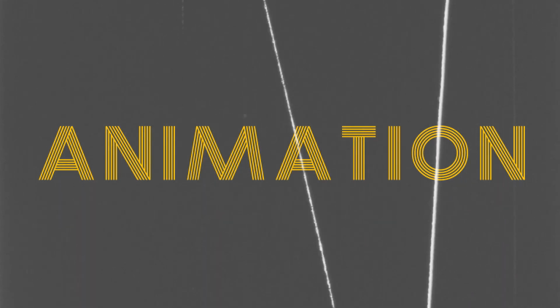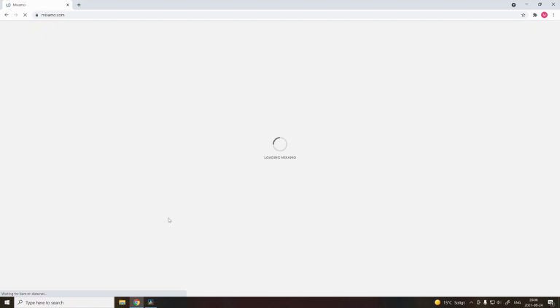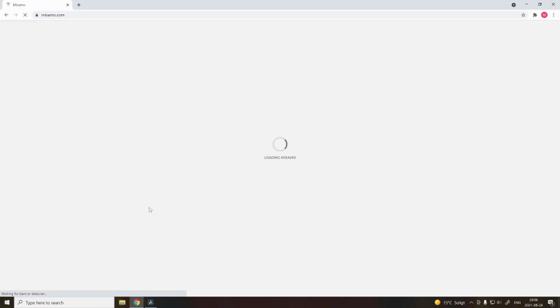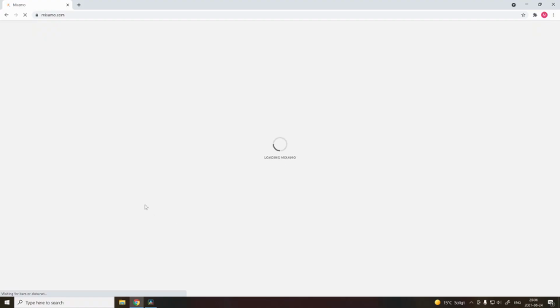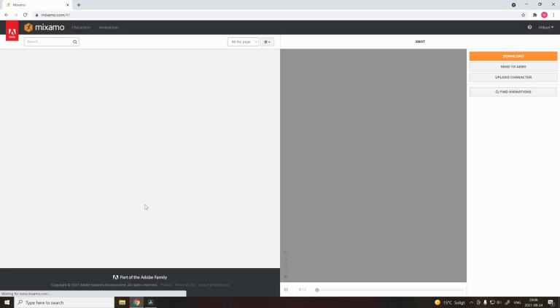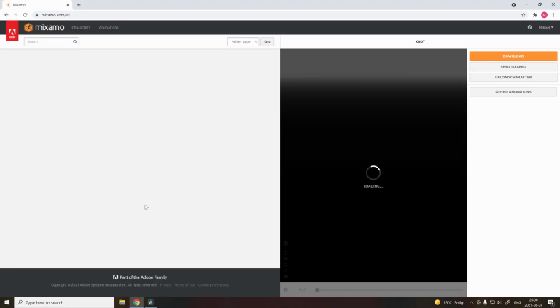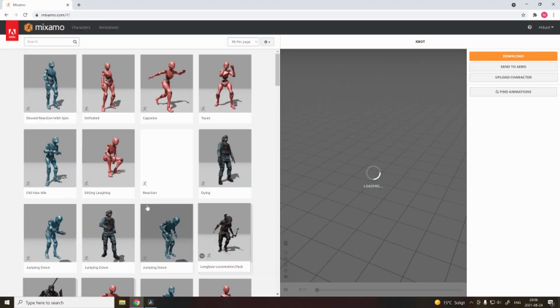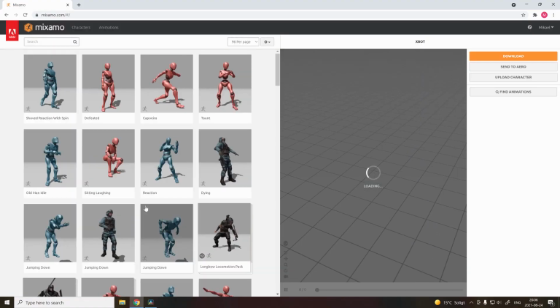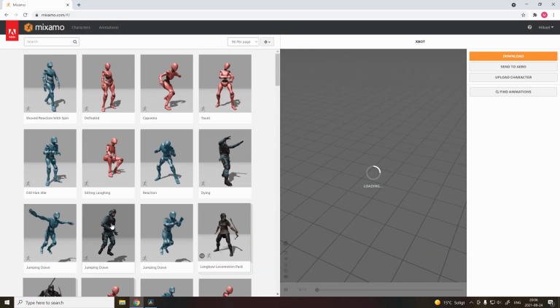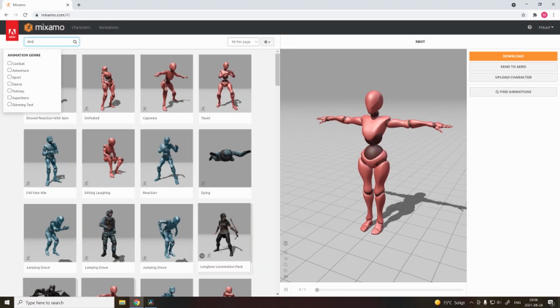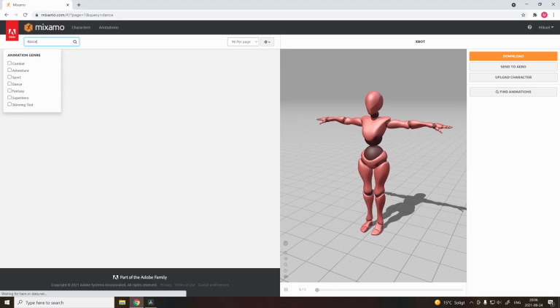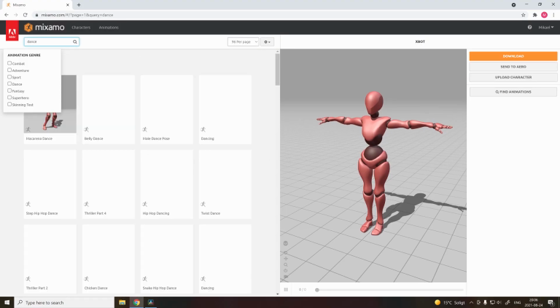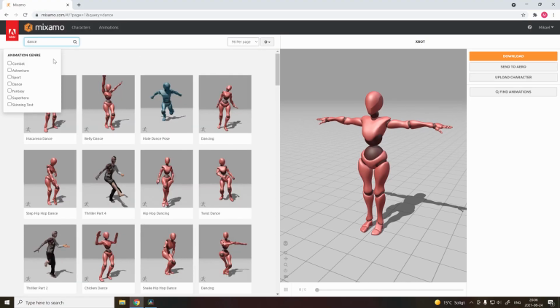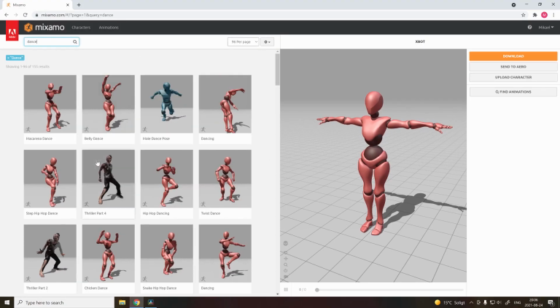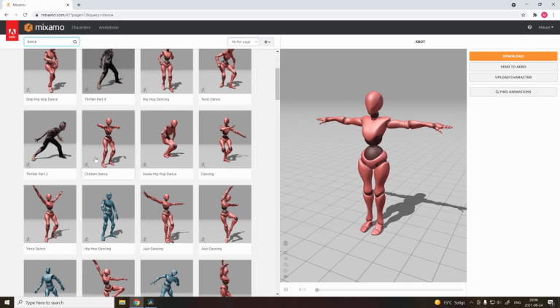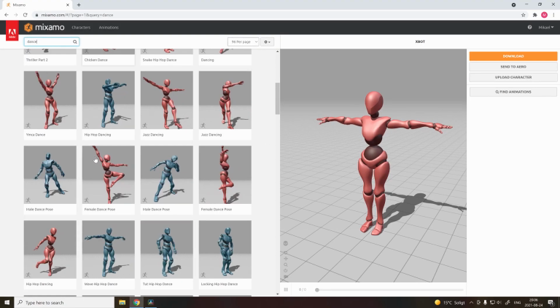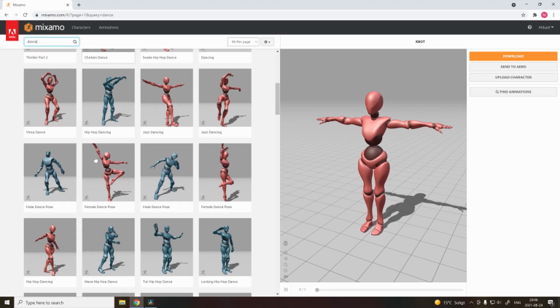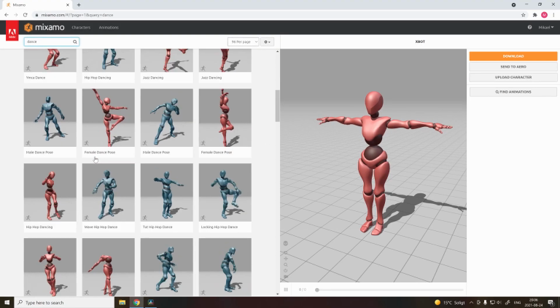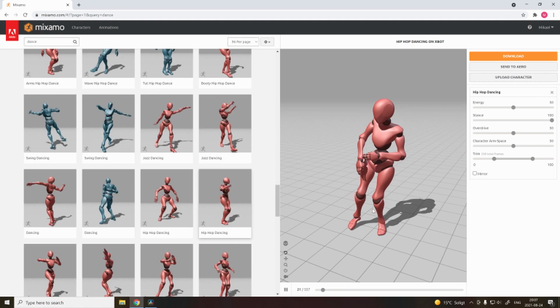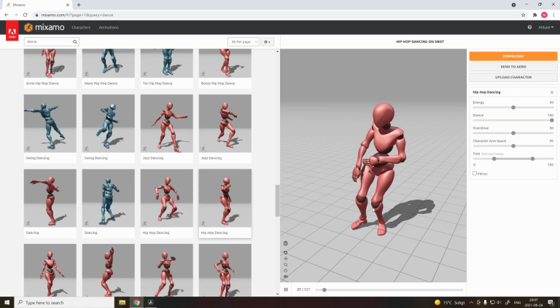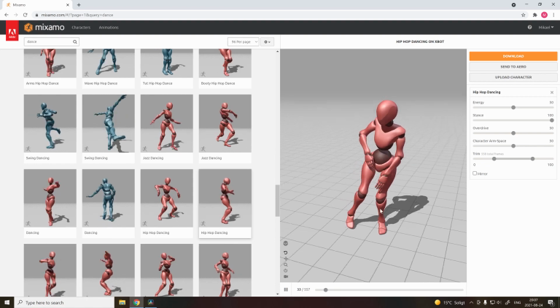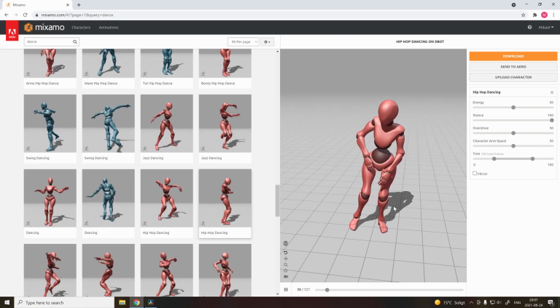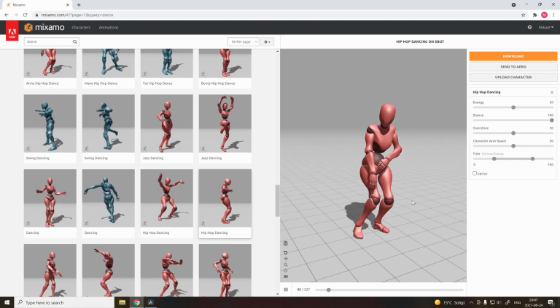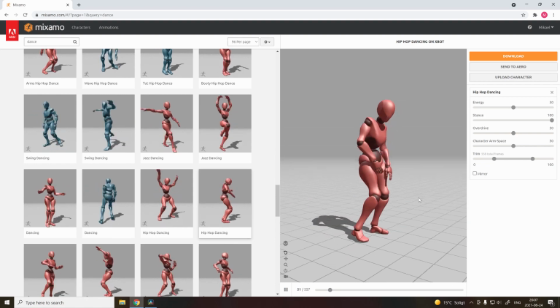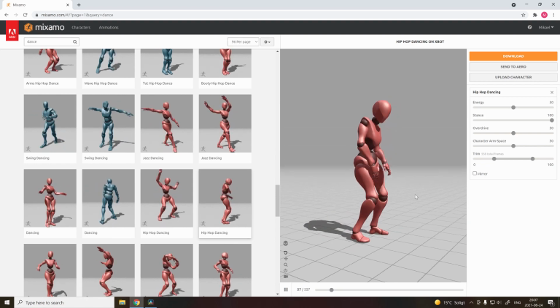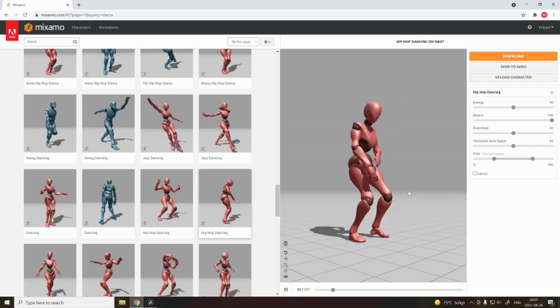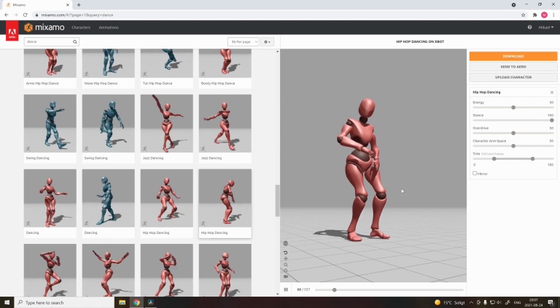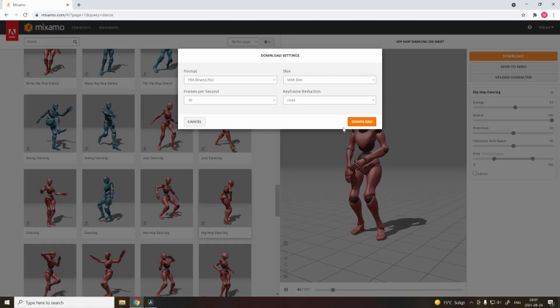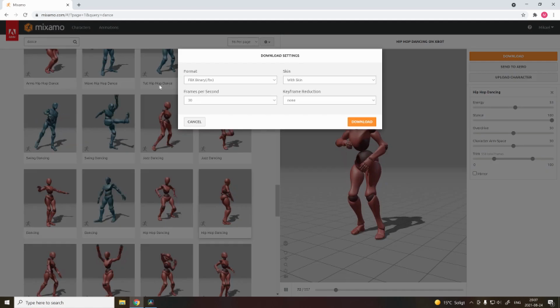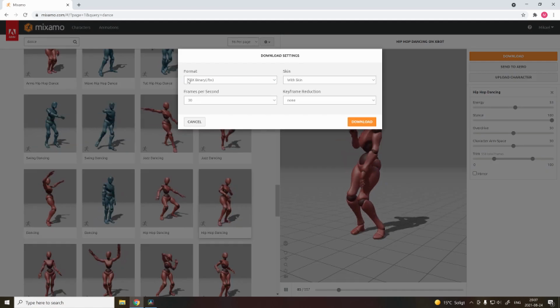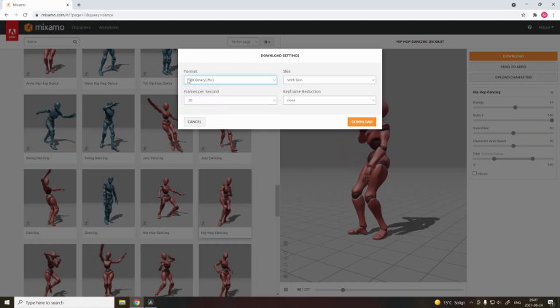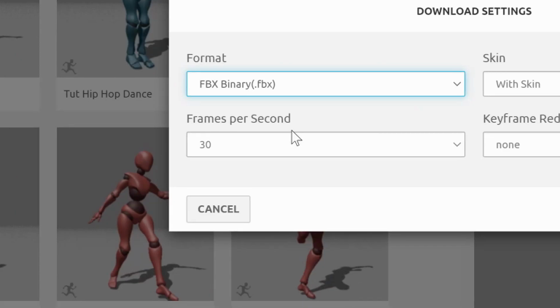Next step is to go to Mixamo and get the animation that you want. This looks nice. Let's download.